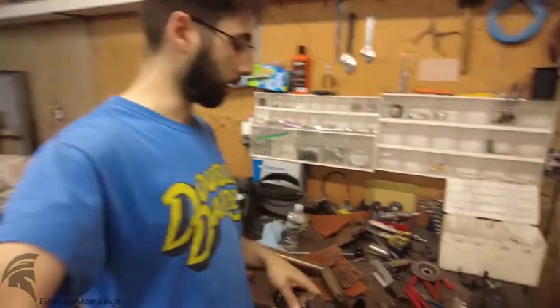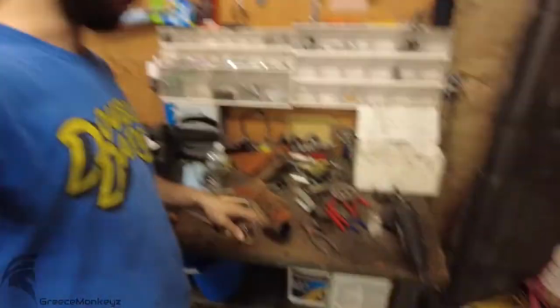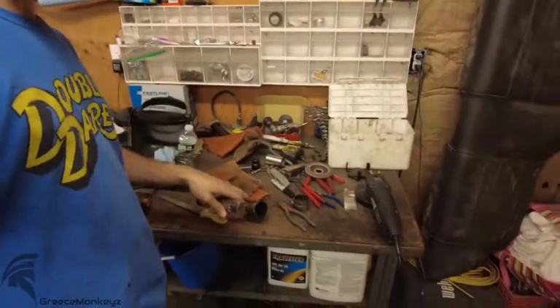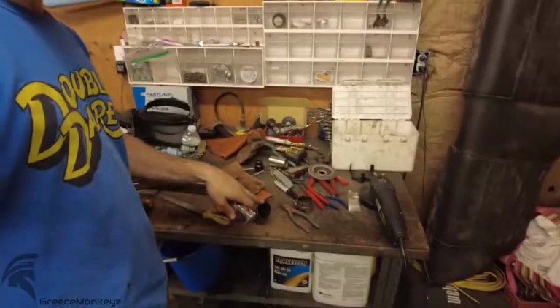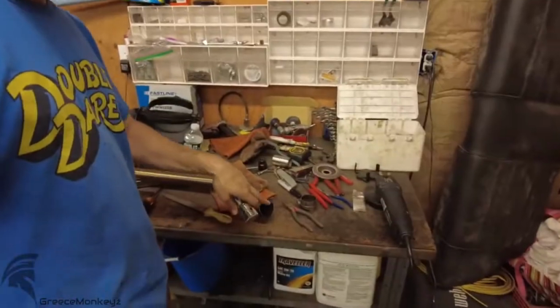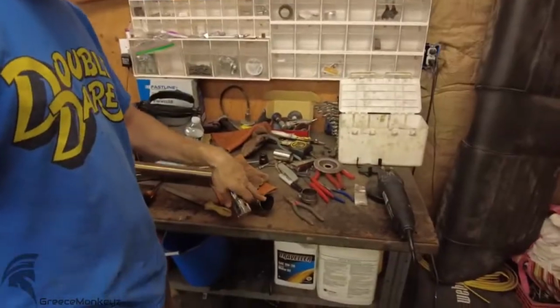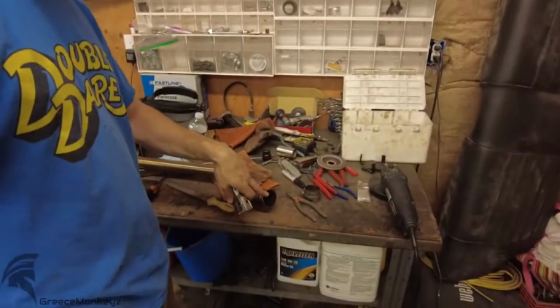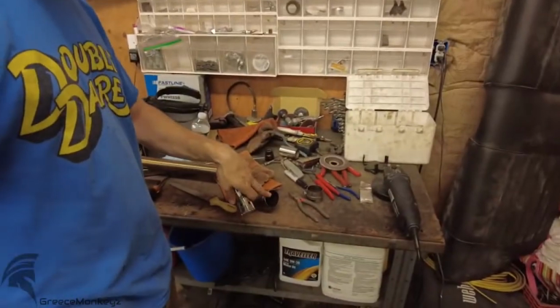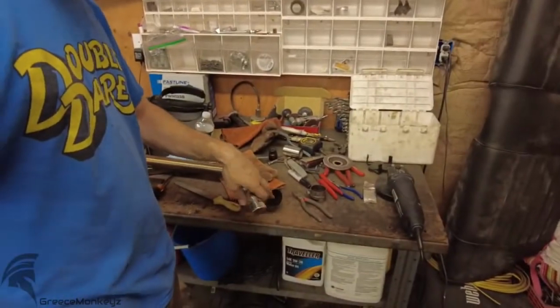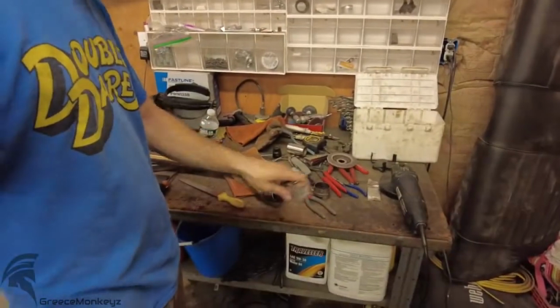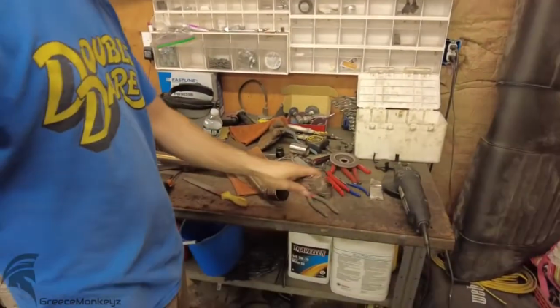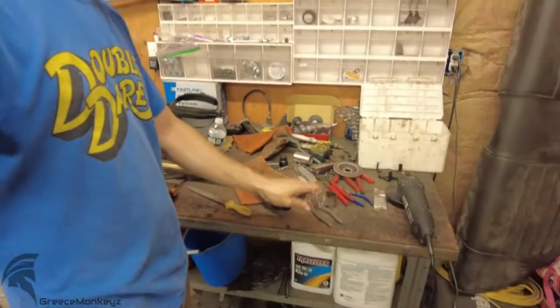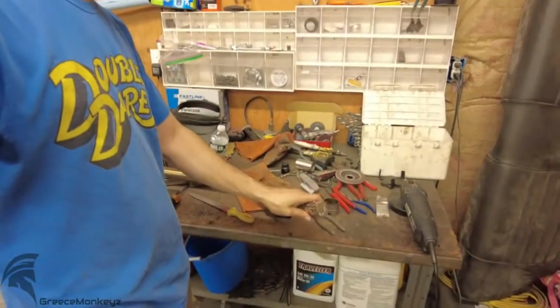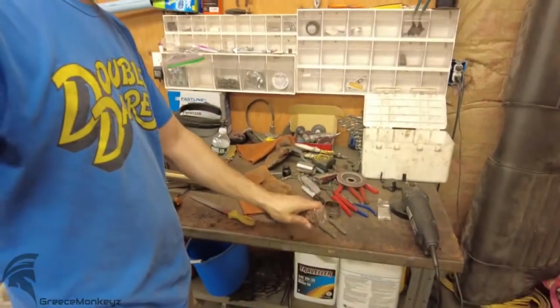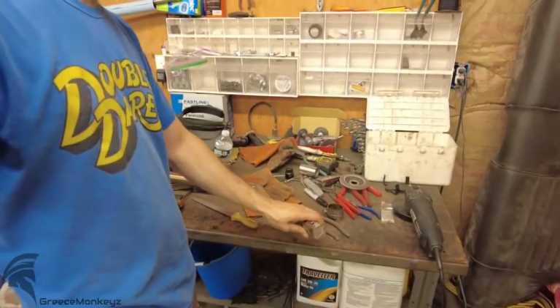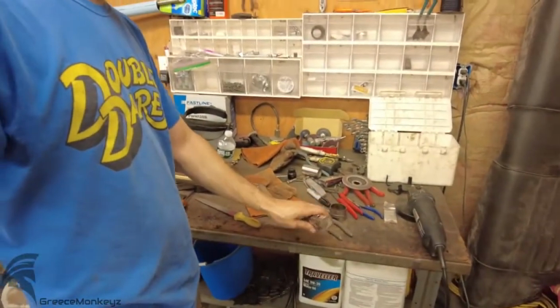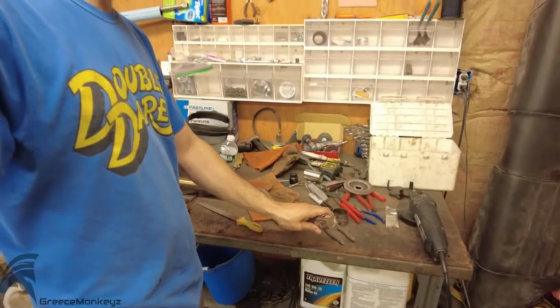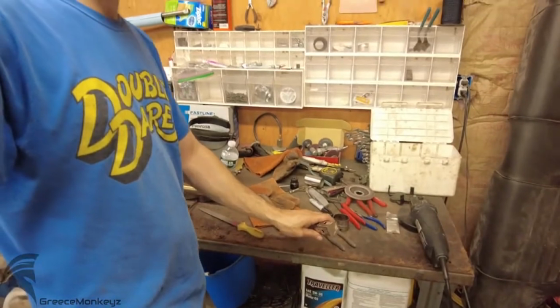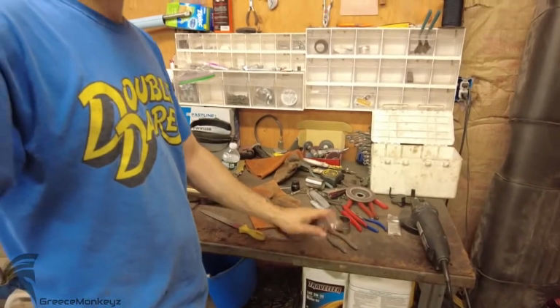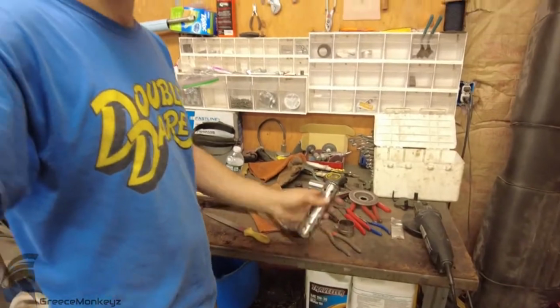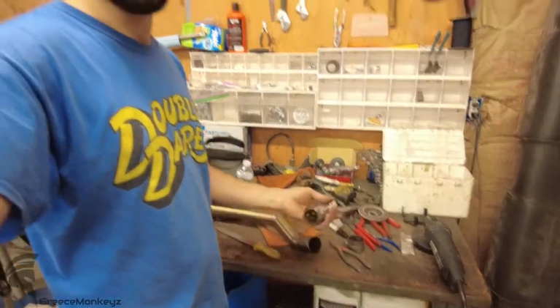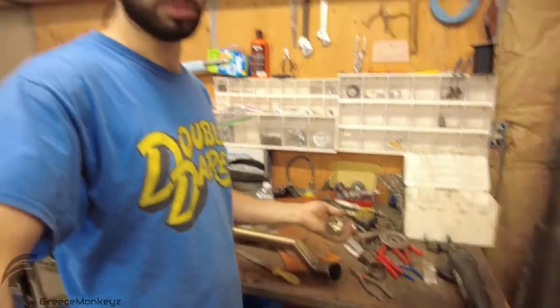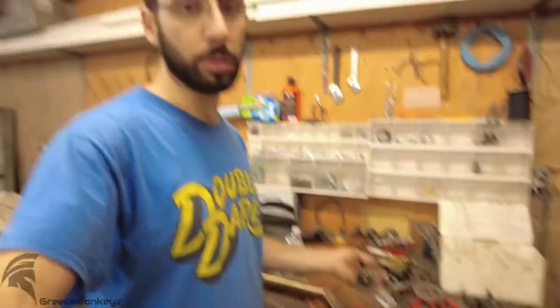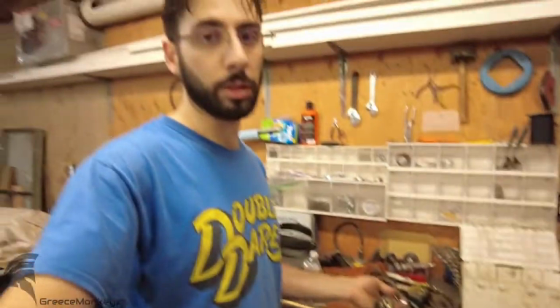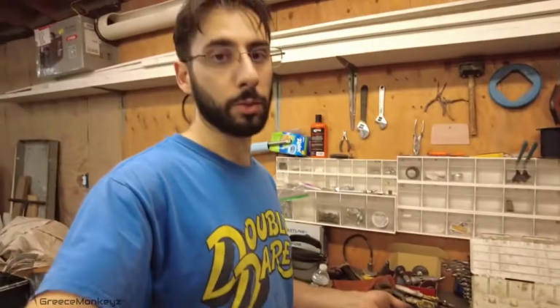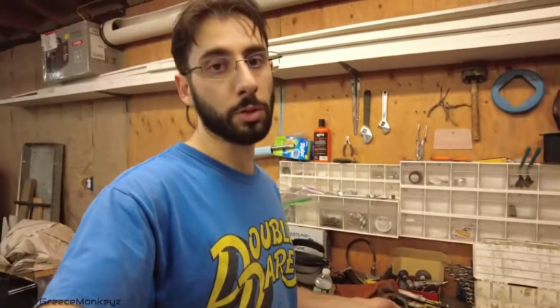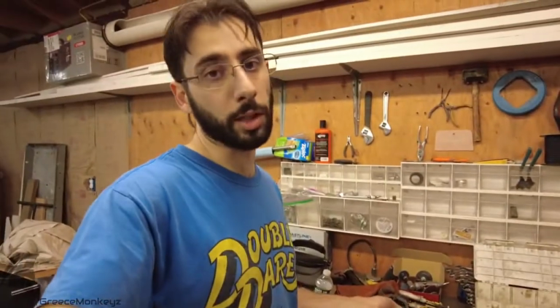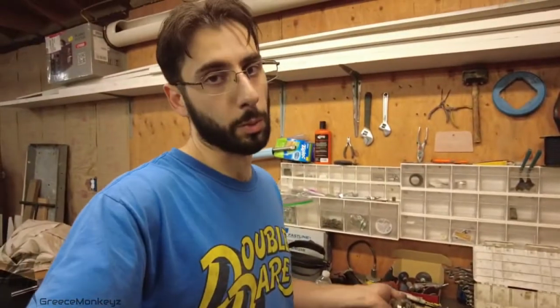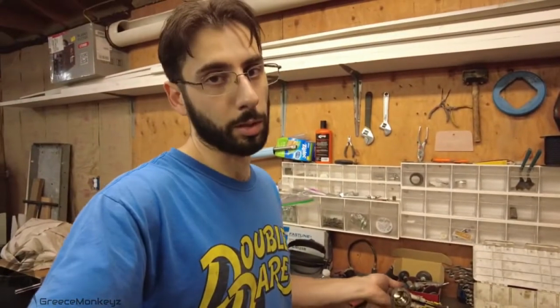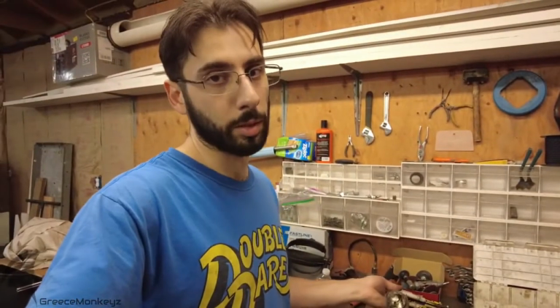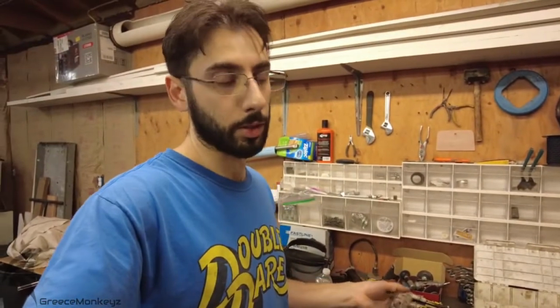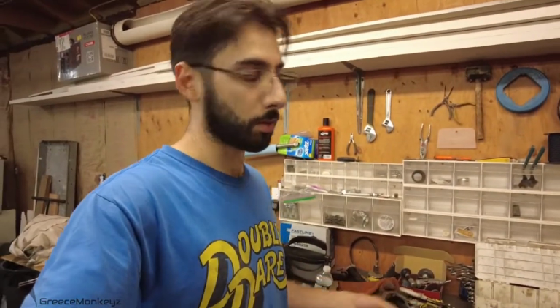Basically I'm going to do a slip fit so that it's kind of removable in the future, in case we want to be obnoxious.